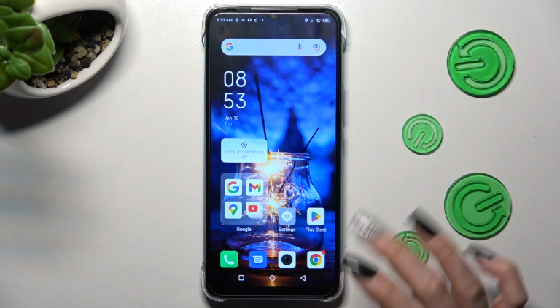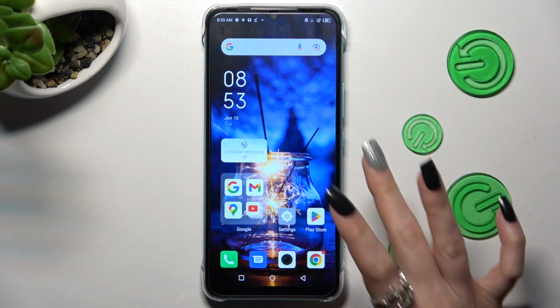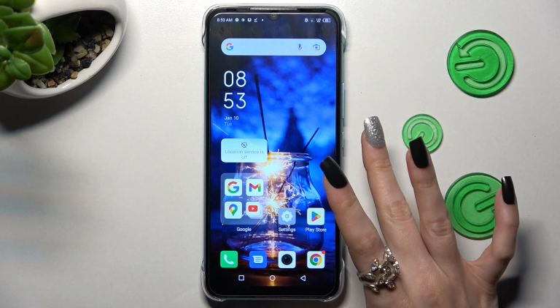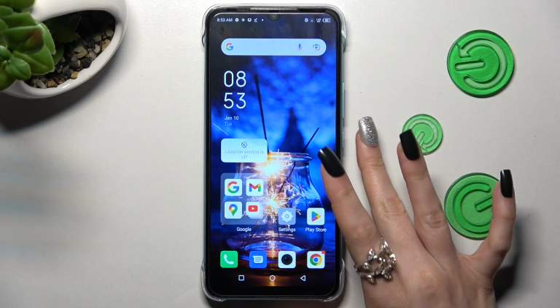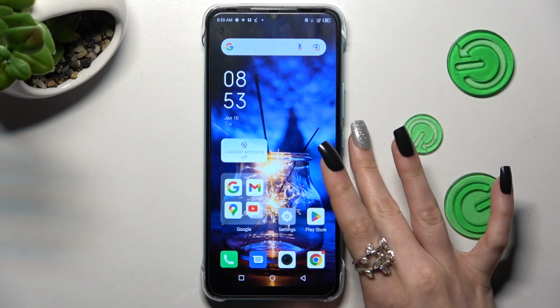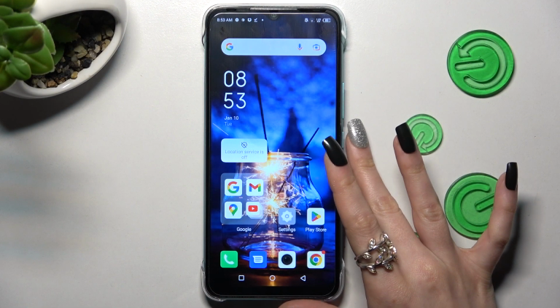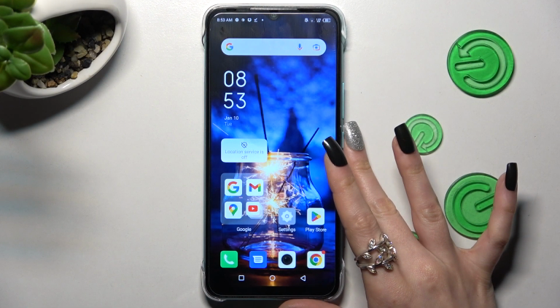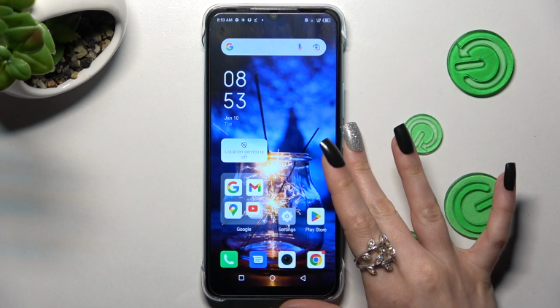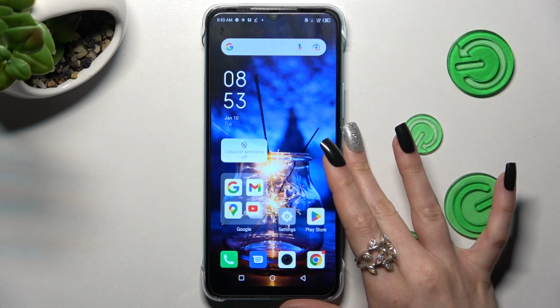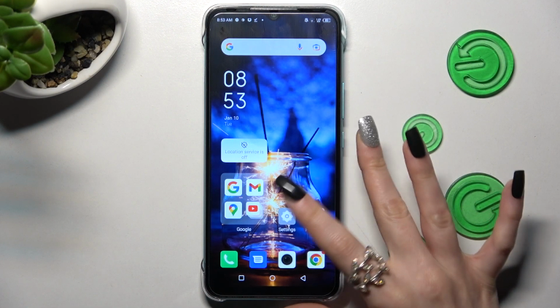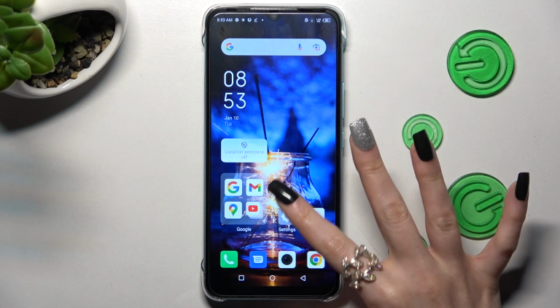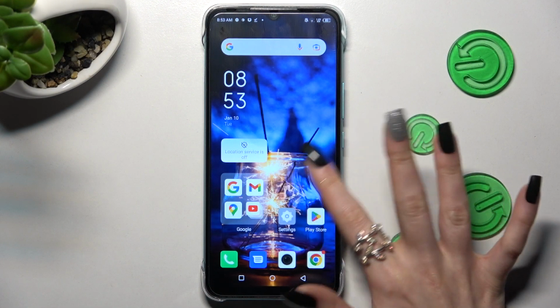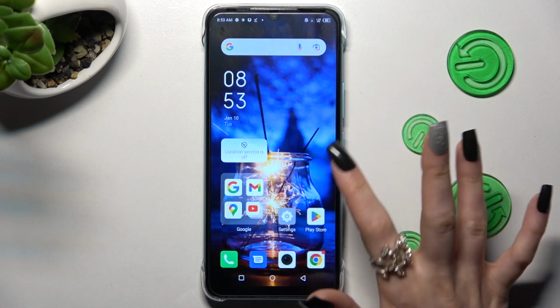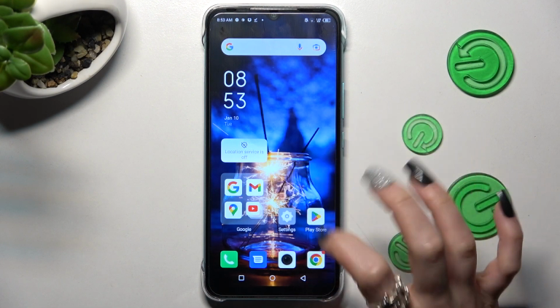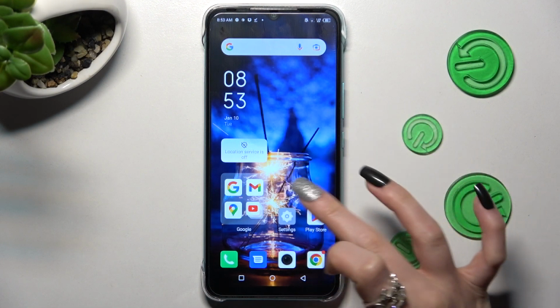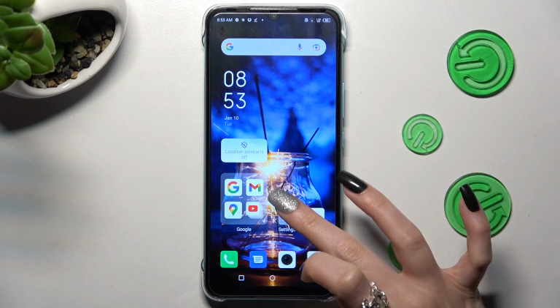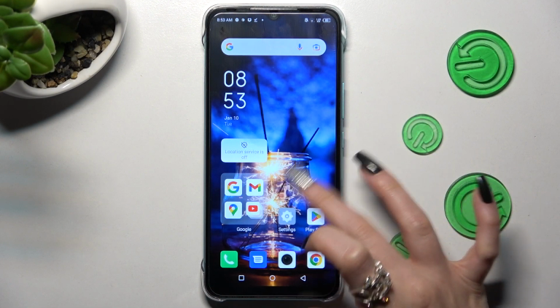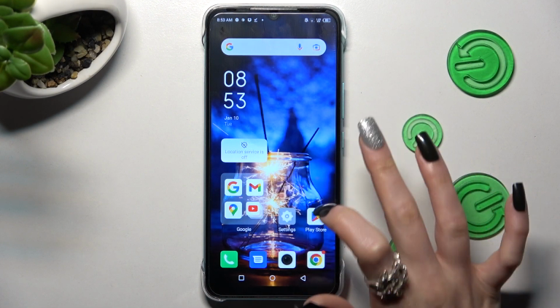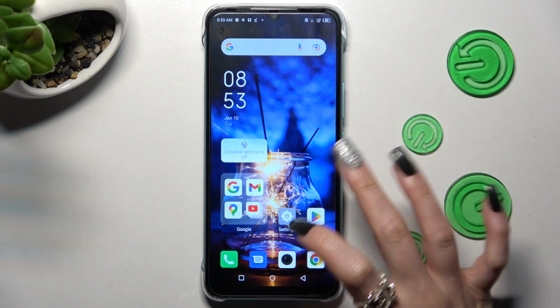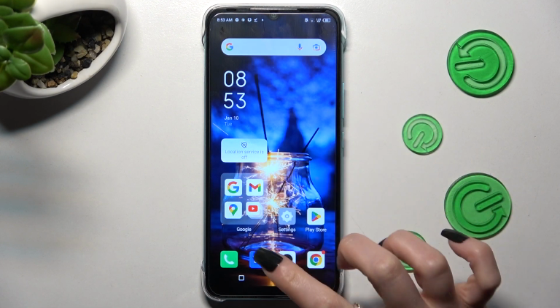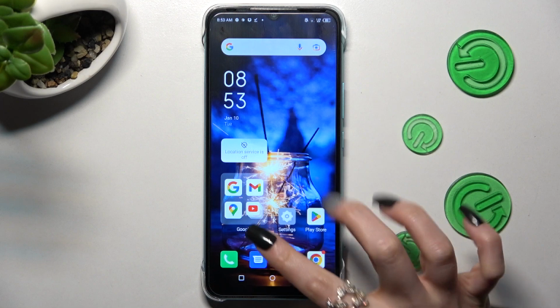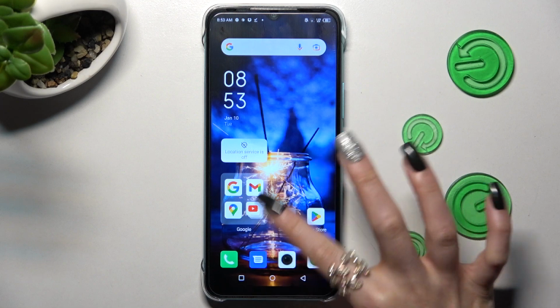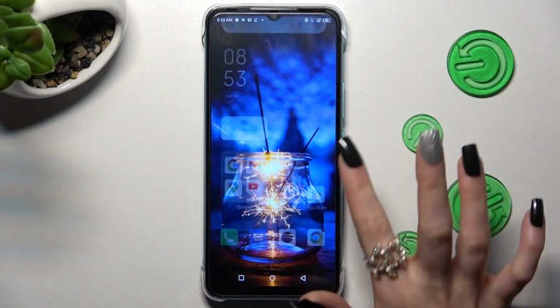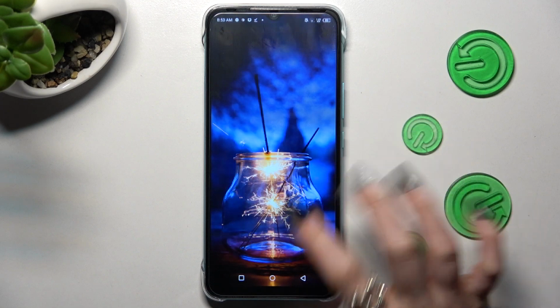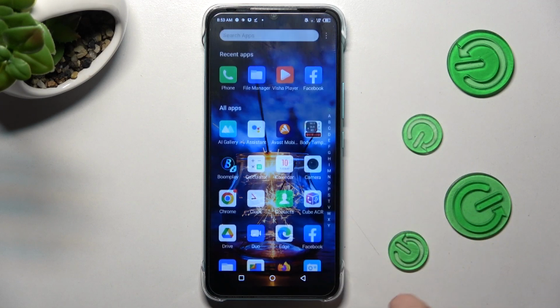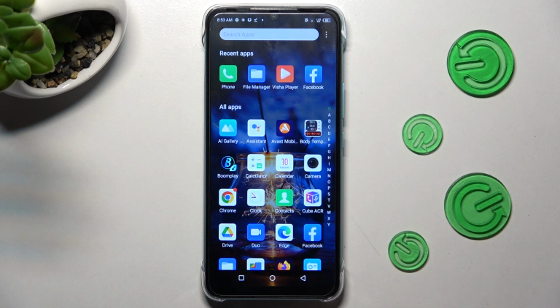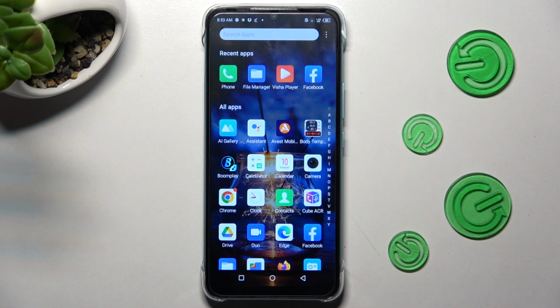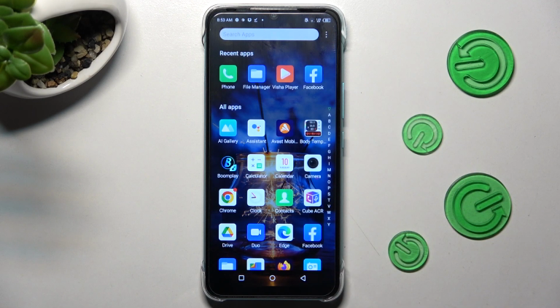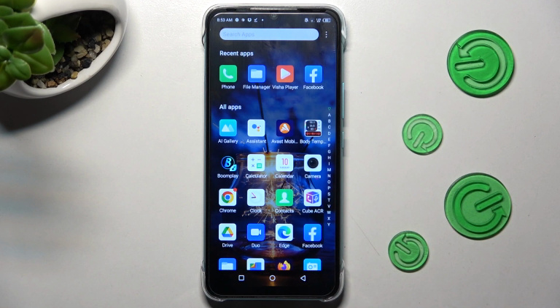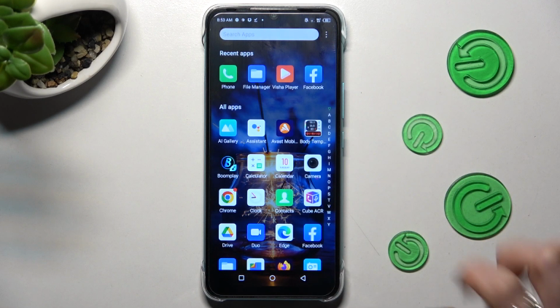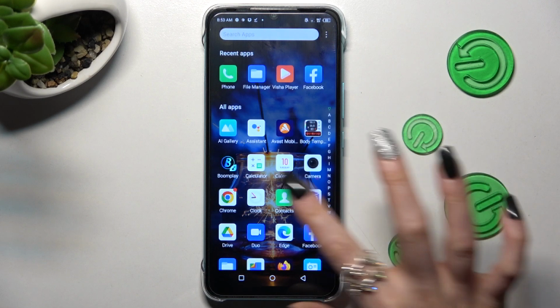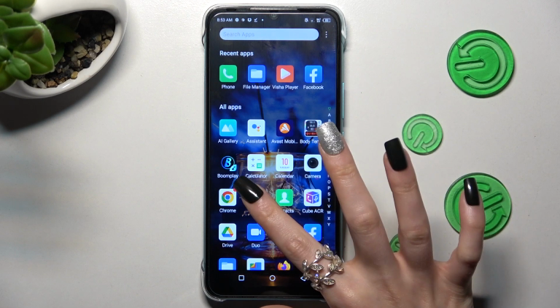First of all, you need to locate the clock app. When you find it, click on it.